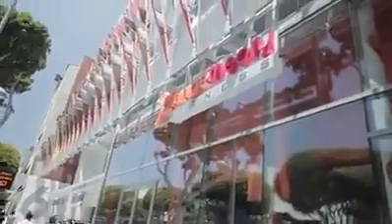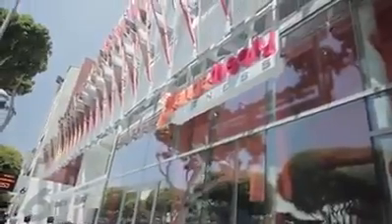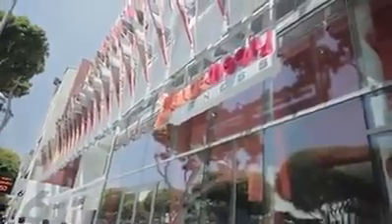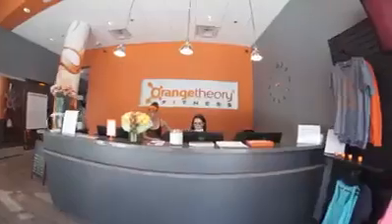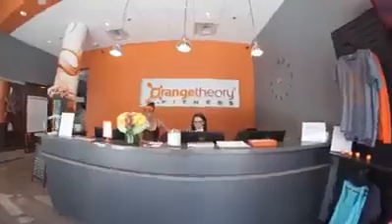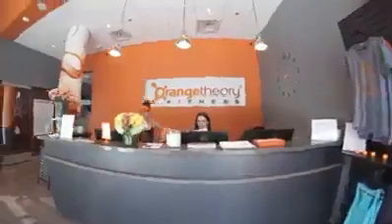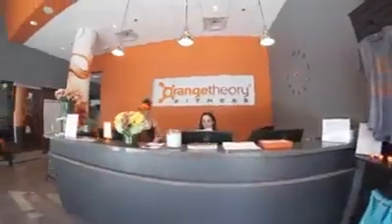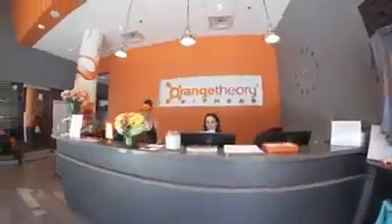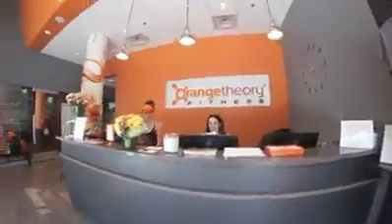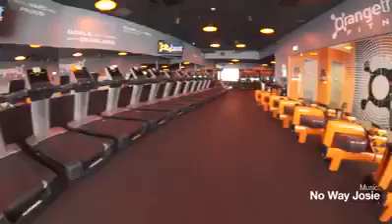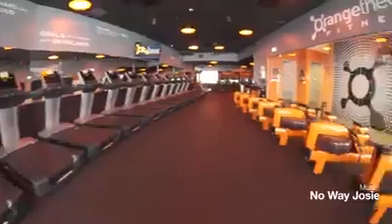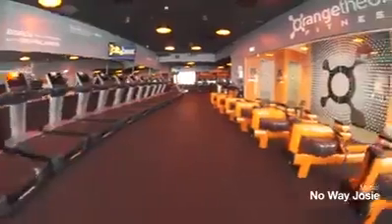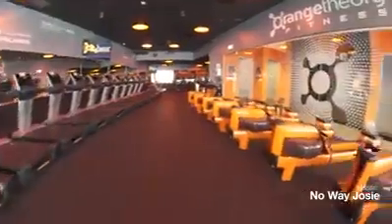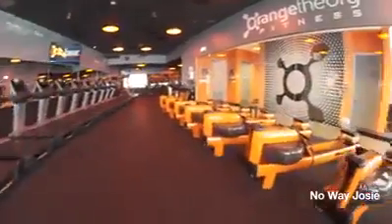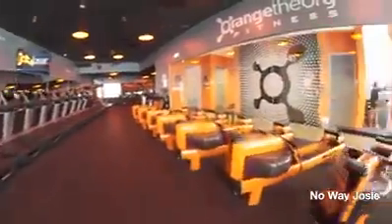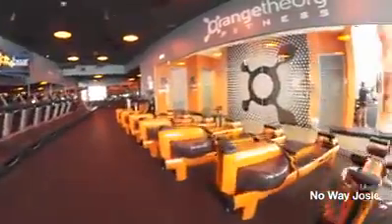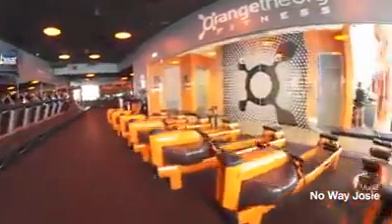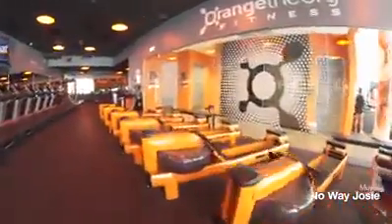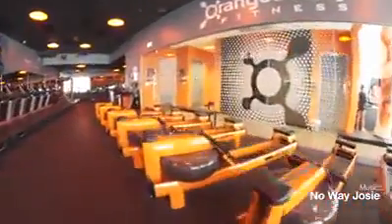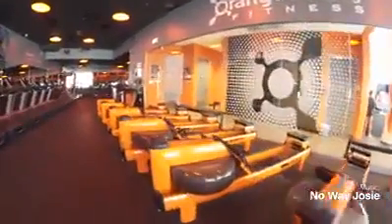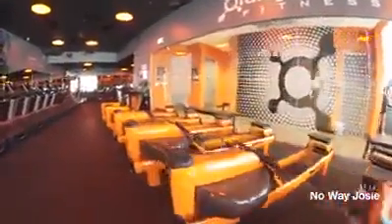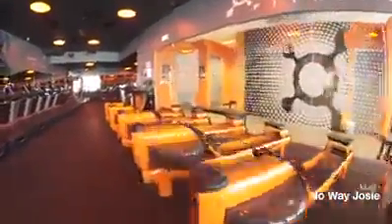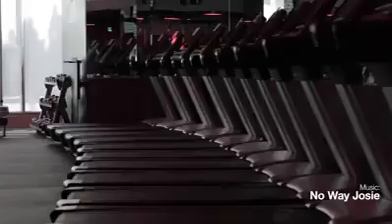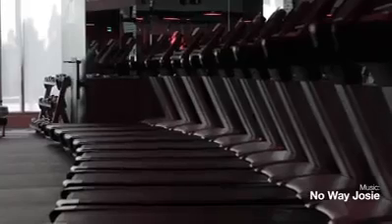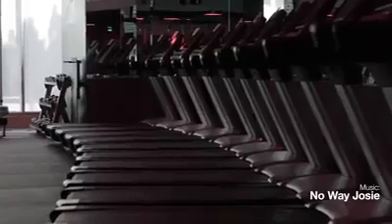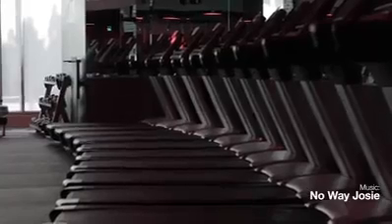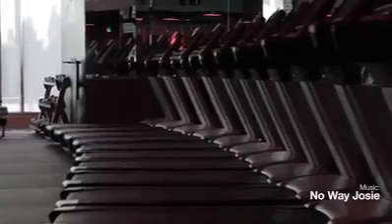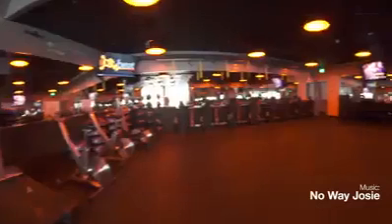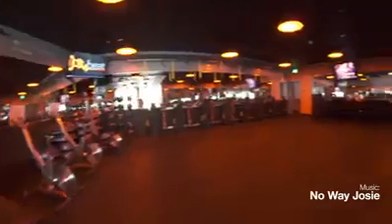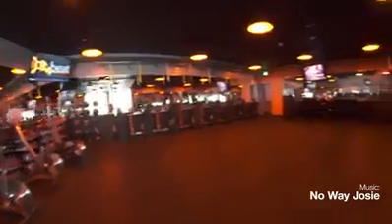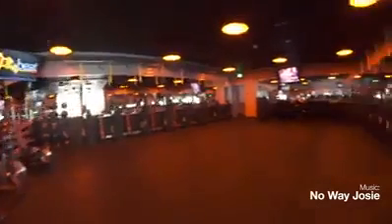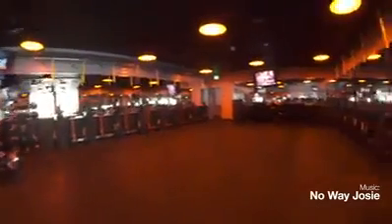Every Orange Theory studio is filled with top-of-the-line equipment including rowing machines, treadmills, and strength training stations.